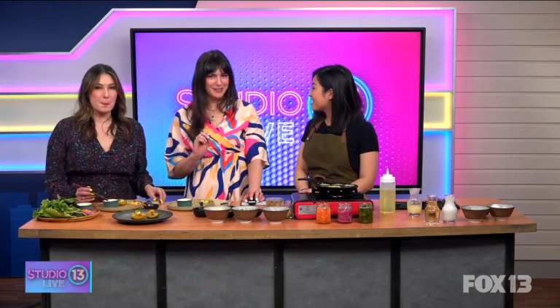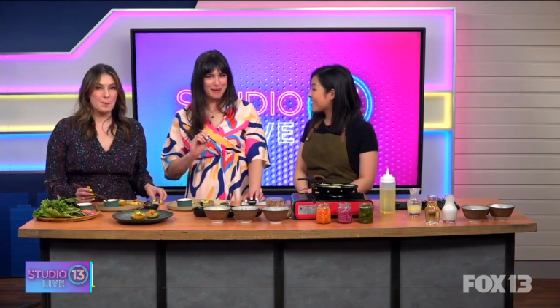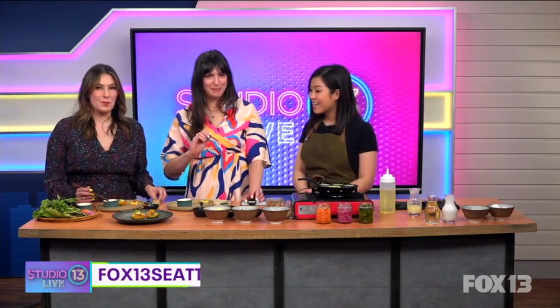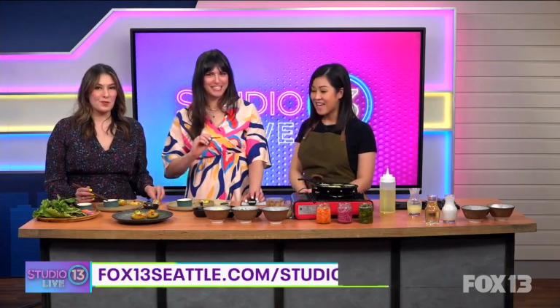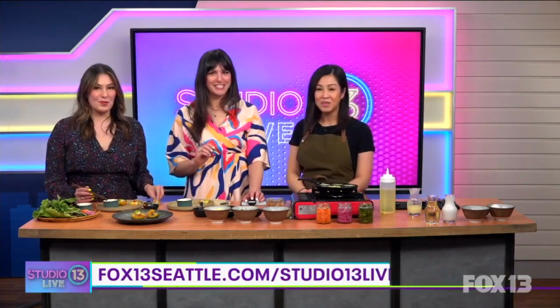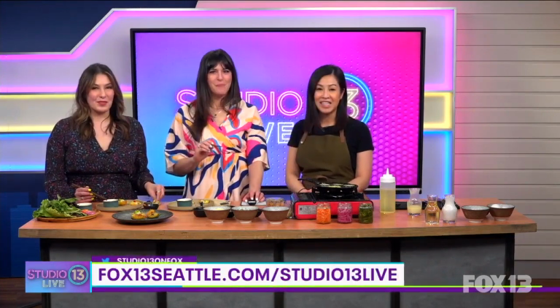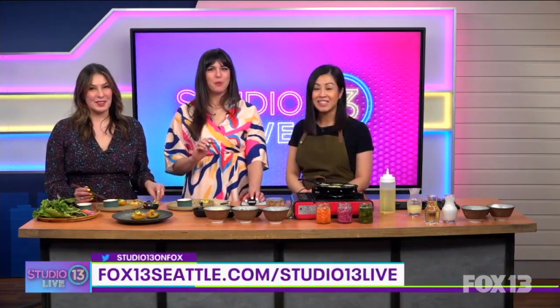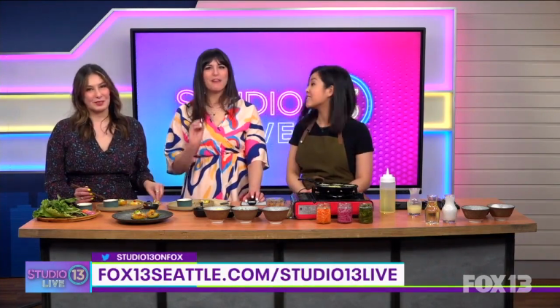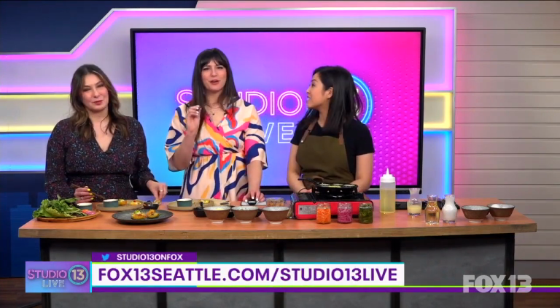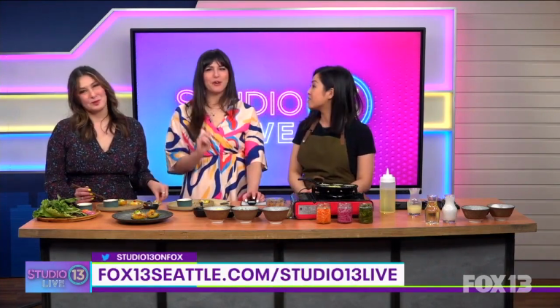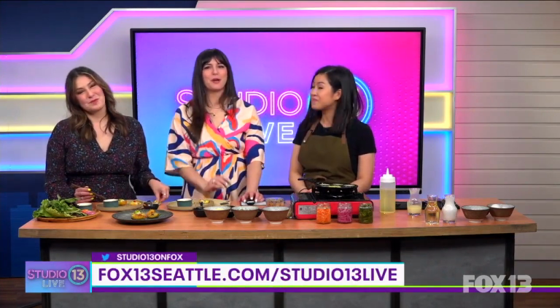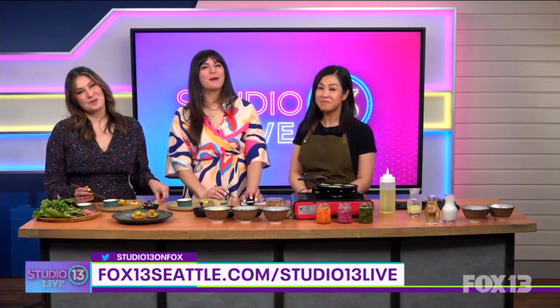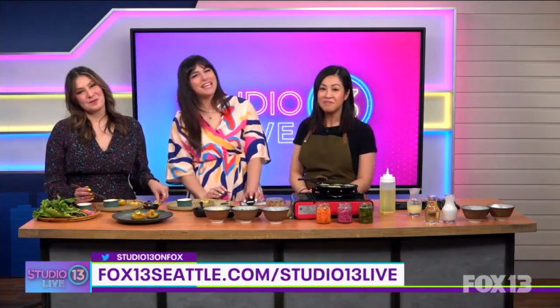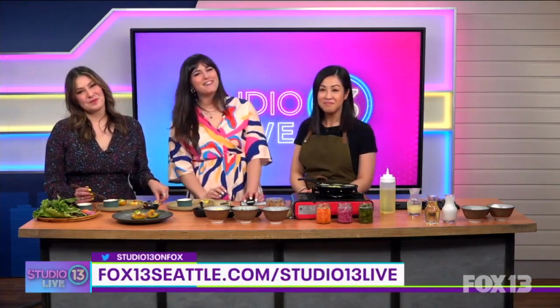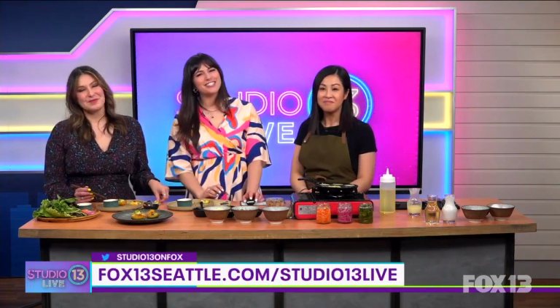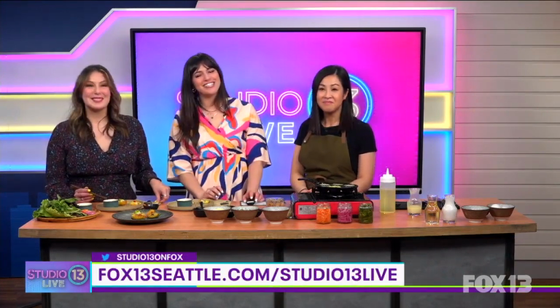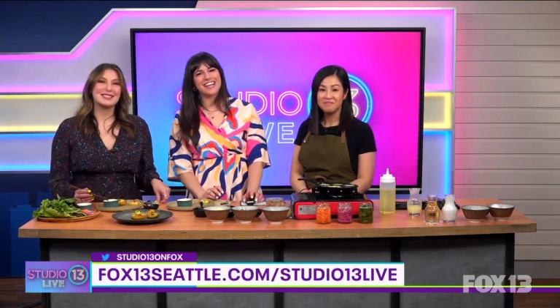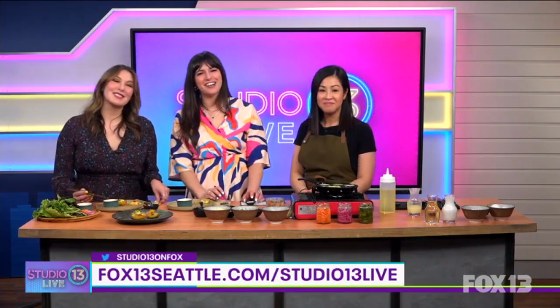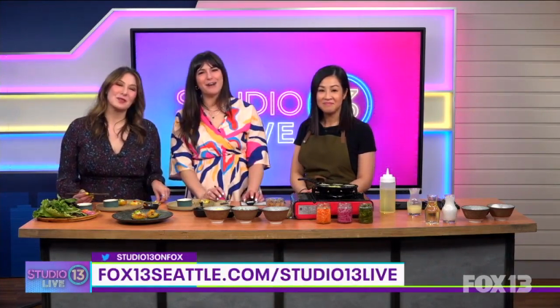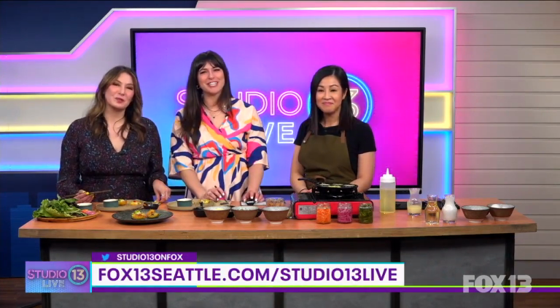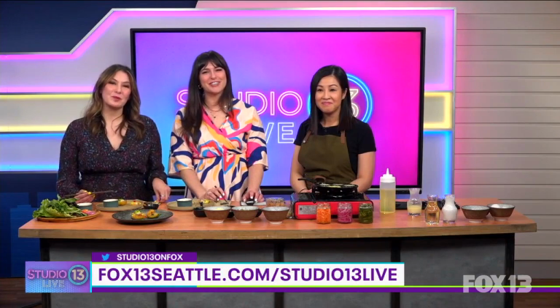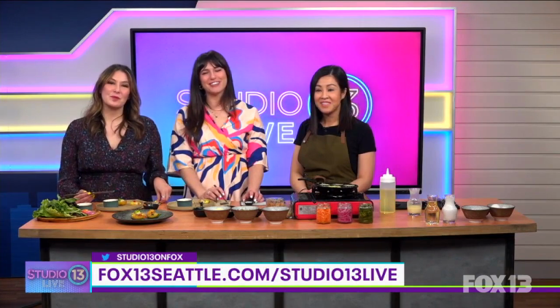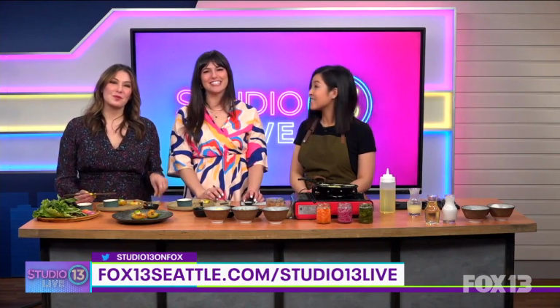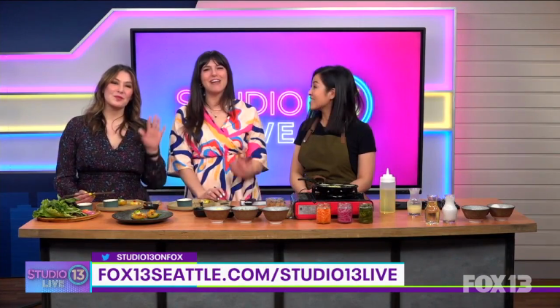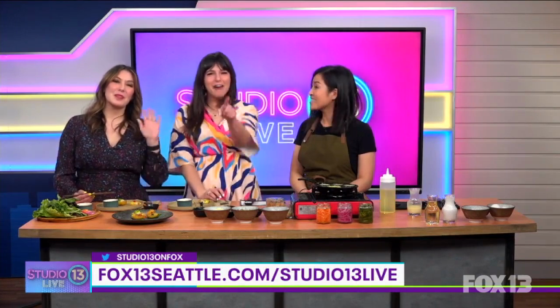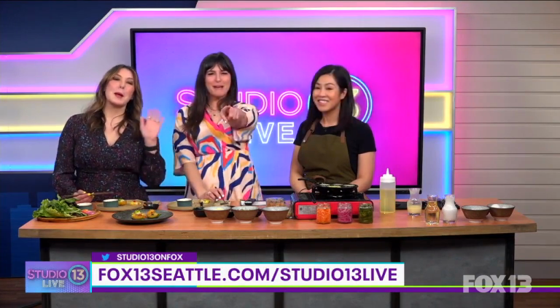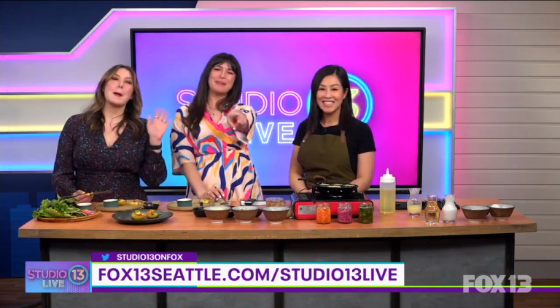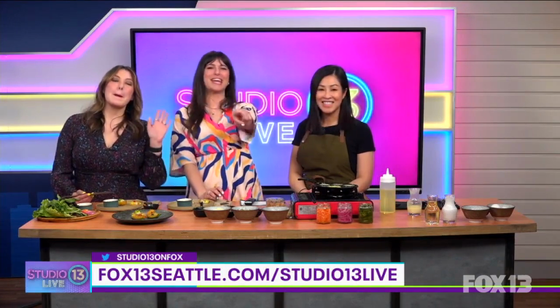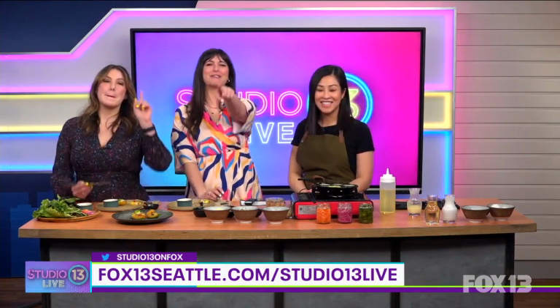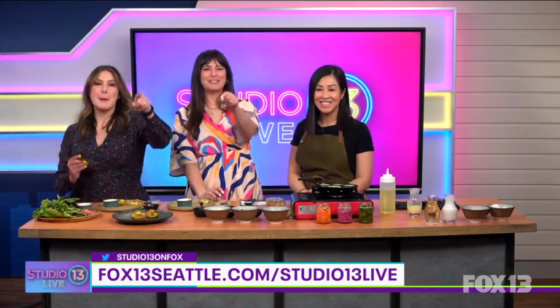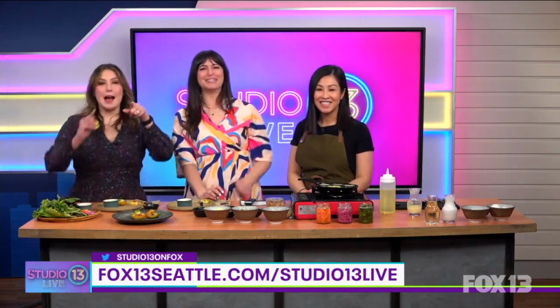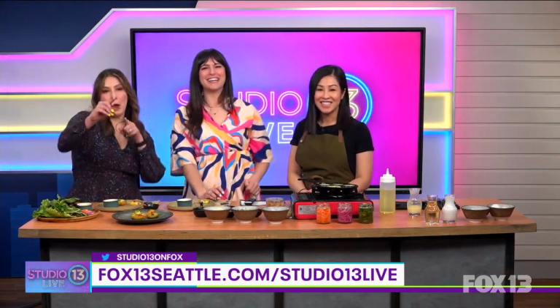Thank you so much for joining us today — these are absolutely delicious. We're going to have to come visit you on Bainbridge Island. We'll have more info up on our website fox13seattle.com. Studio 13 Live — have the best weekend ever, we'll see you Monday!